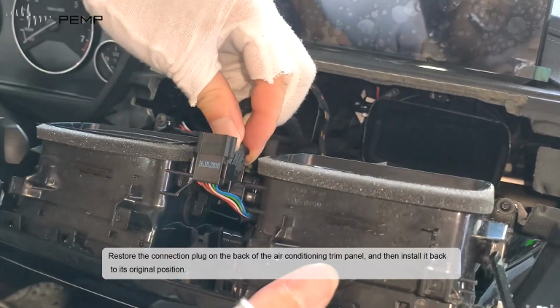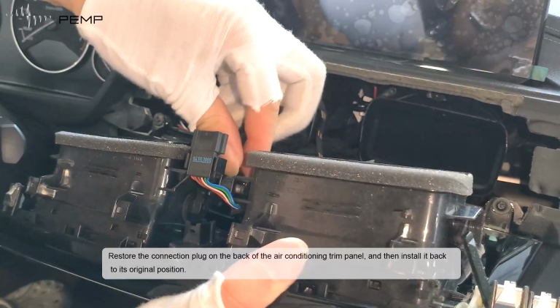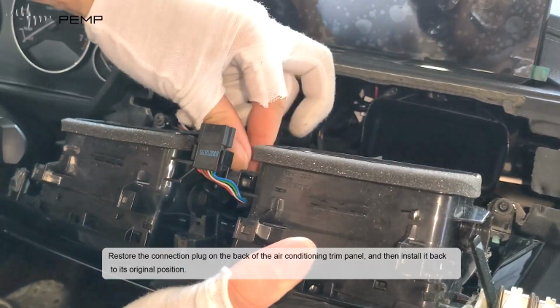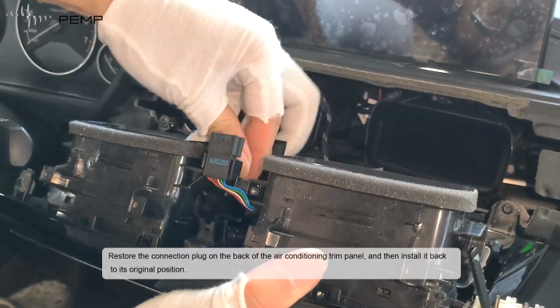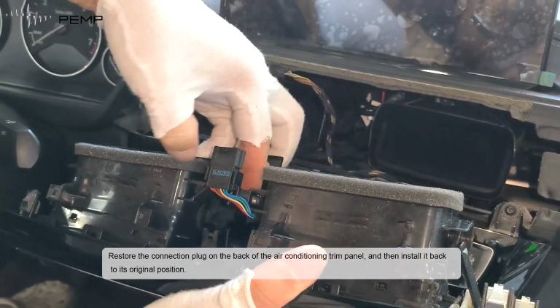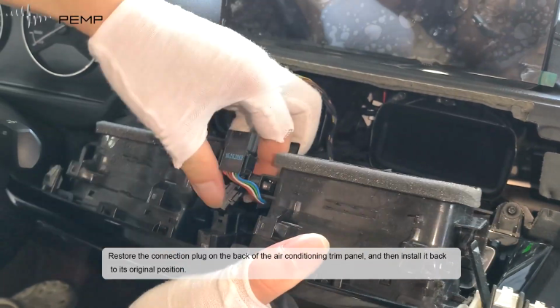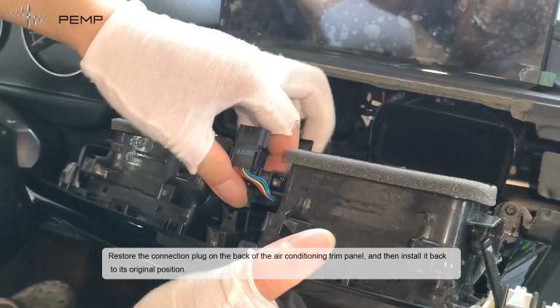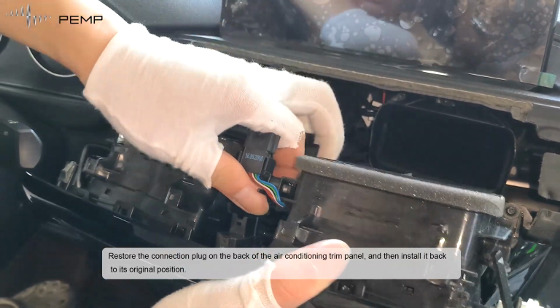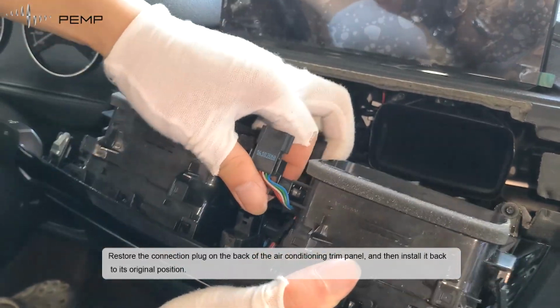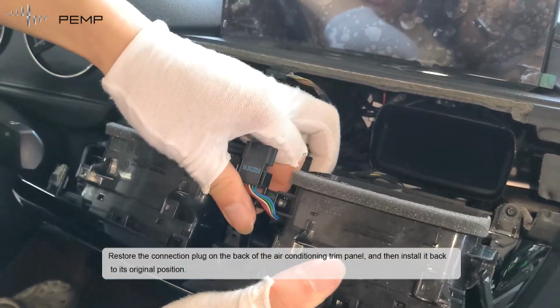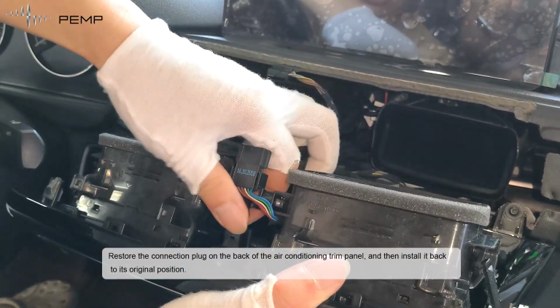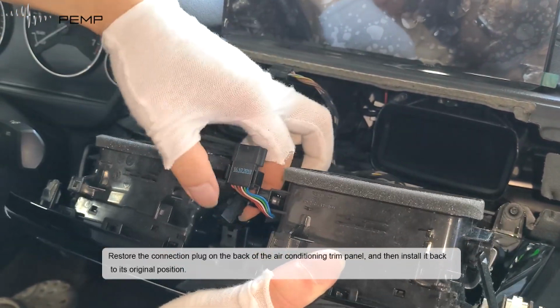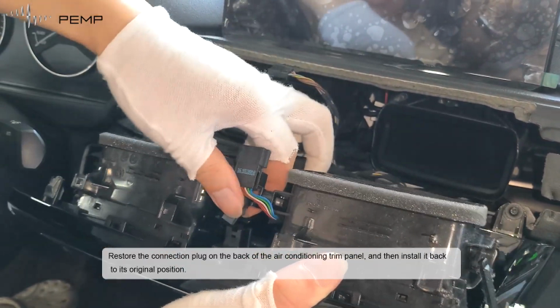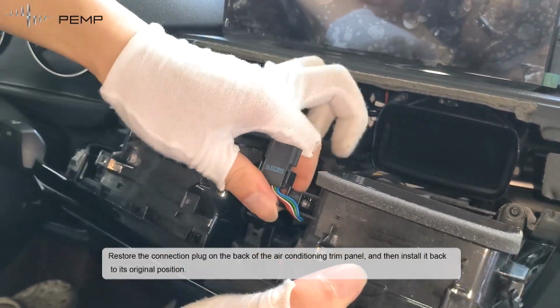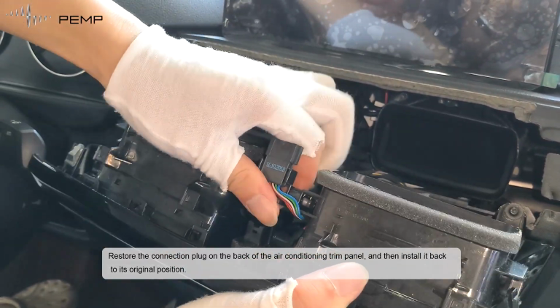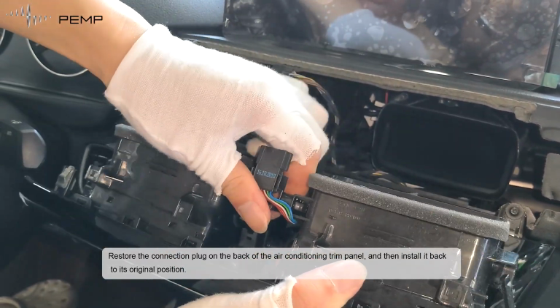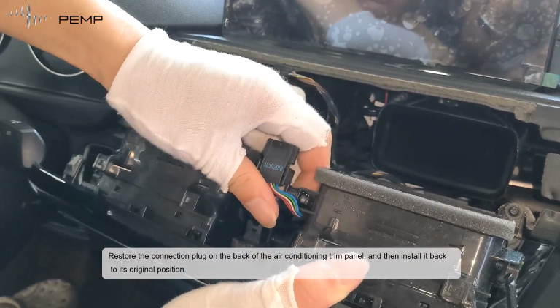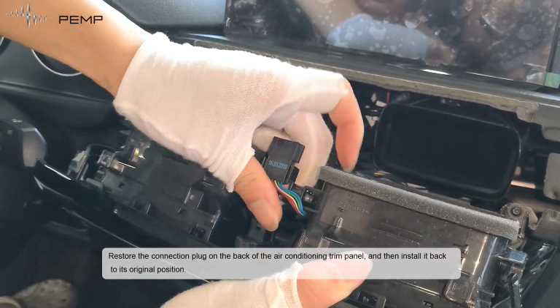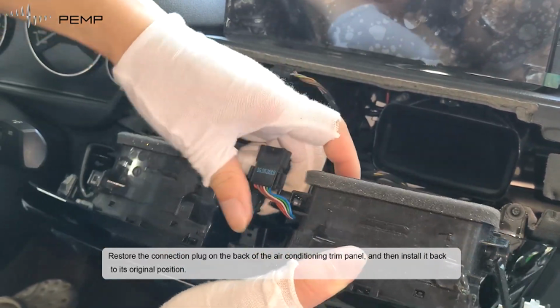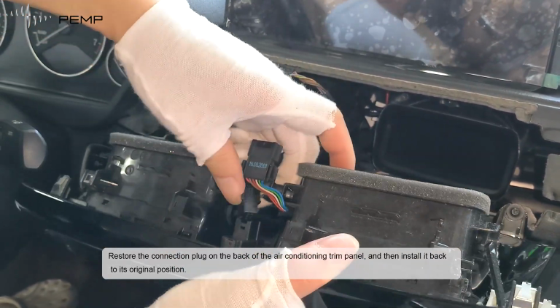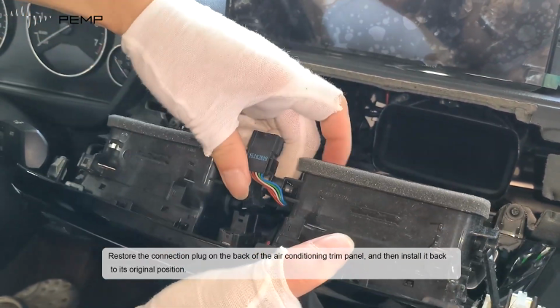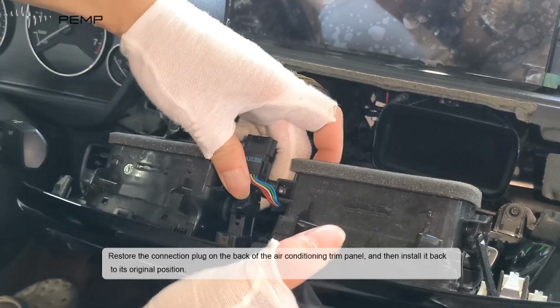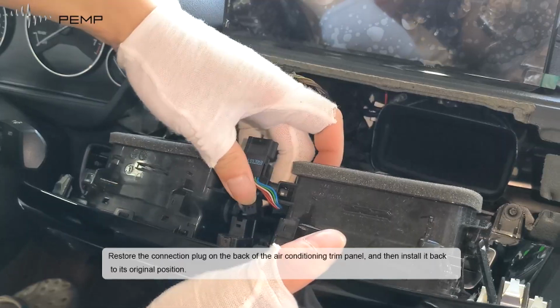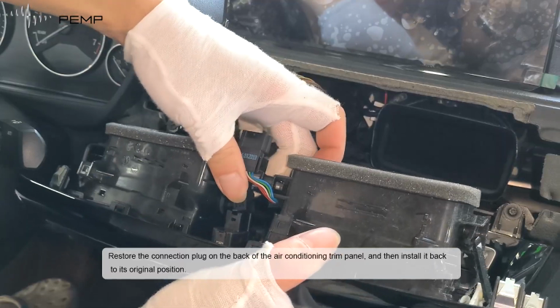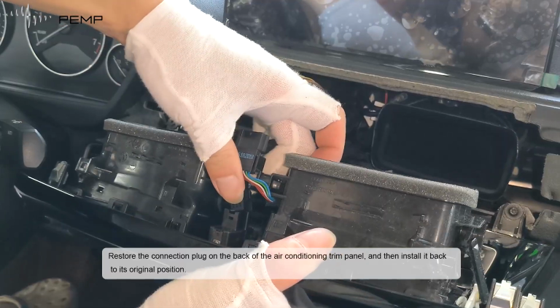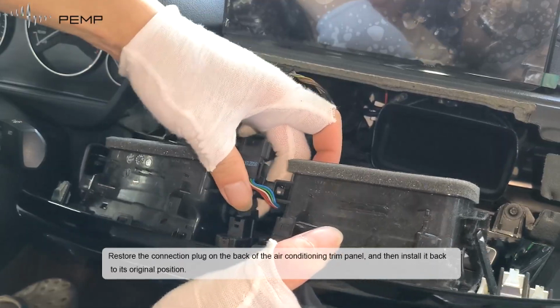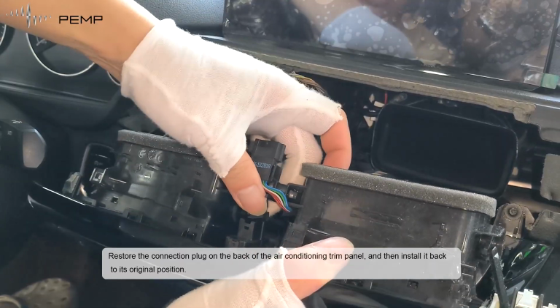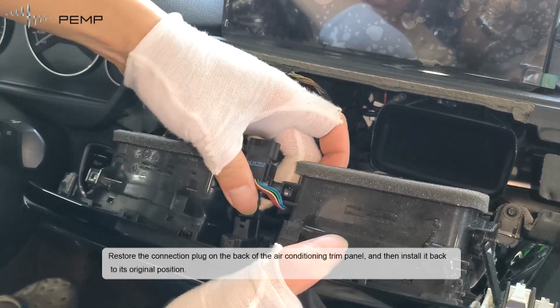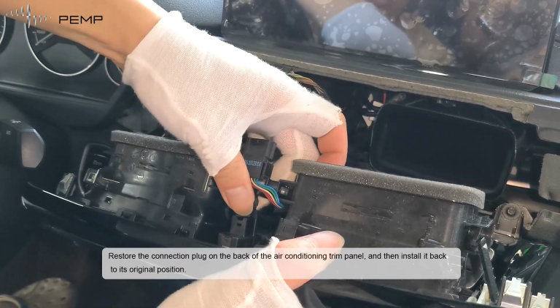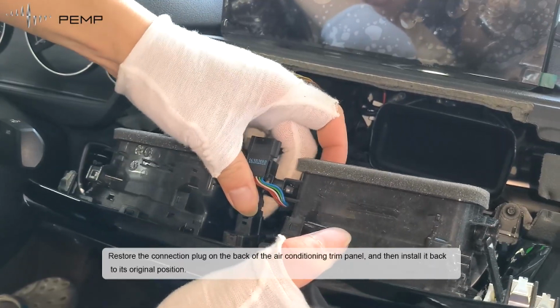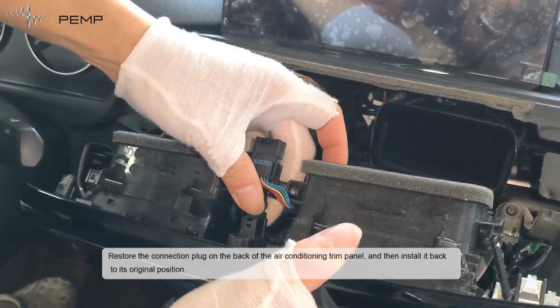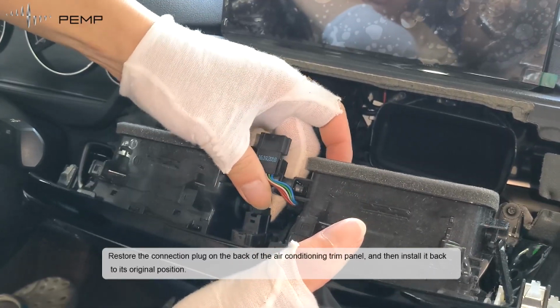Restore the connection plug on the back of the air-conditioning trim panel and then install it back to its original position.